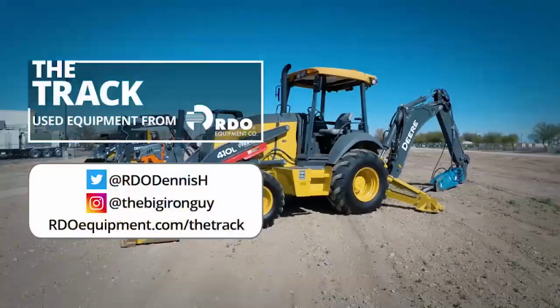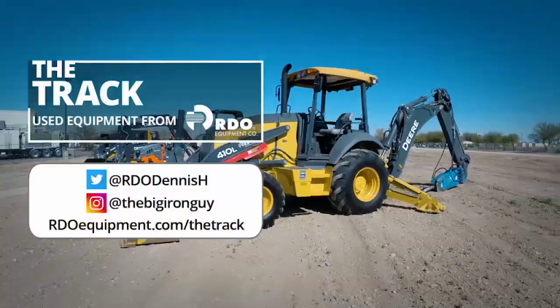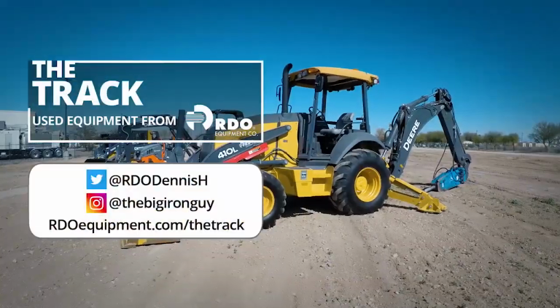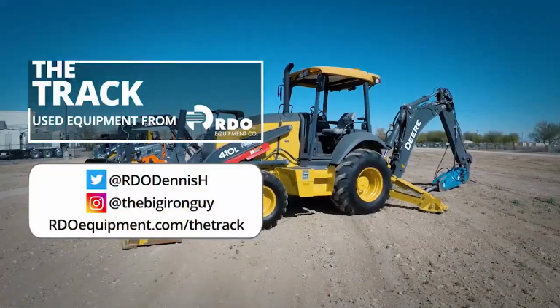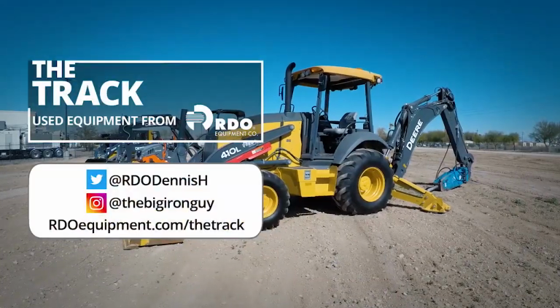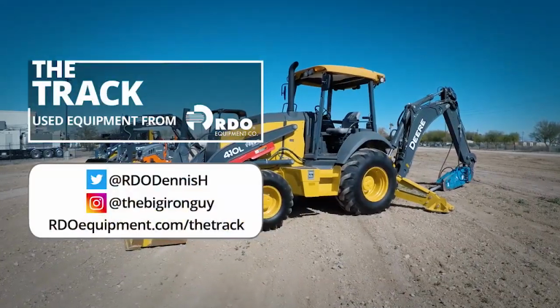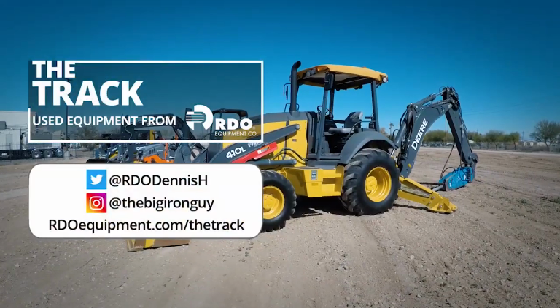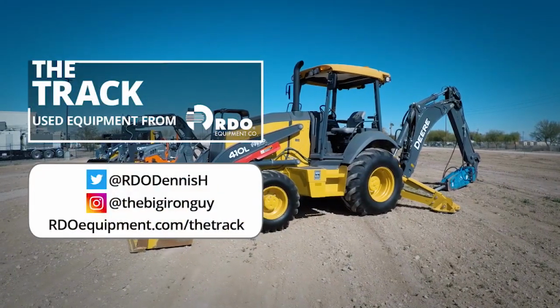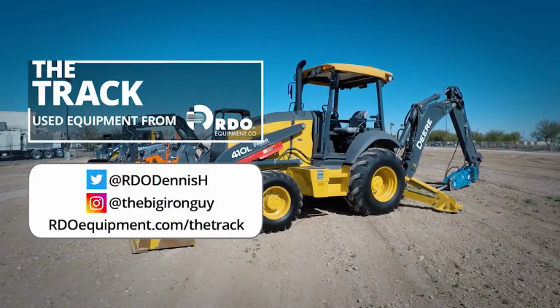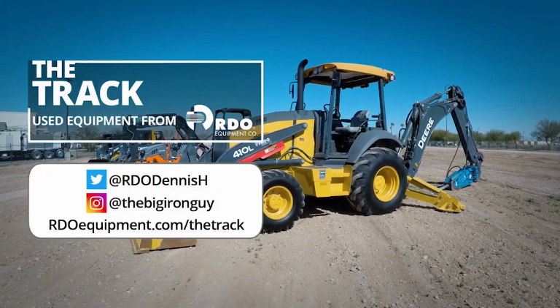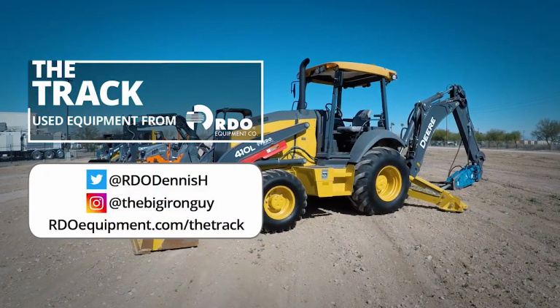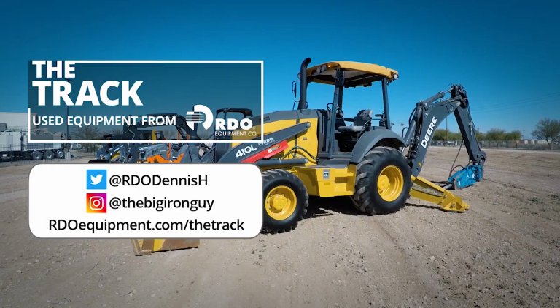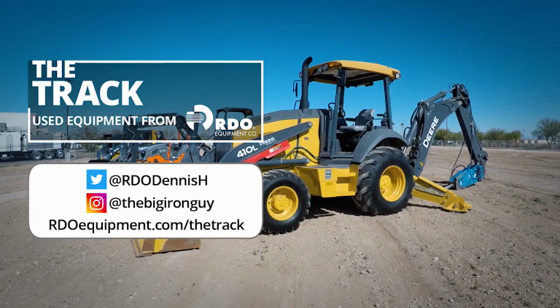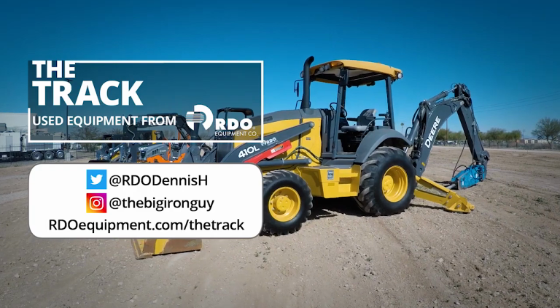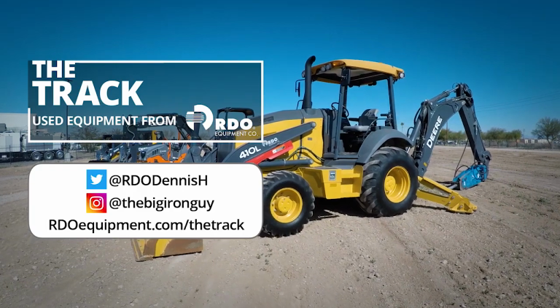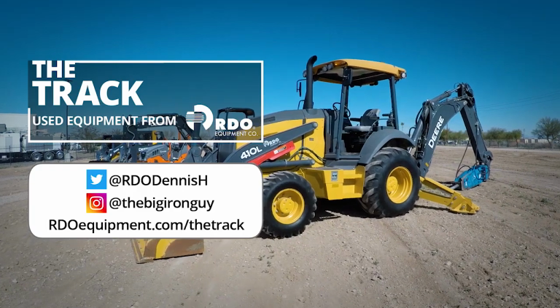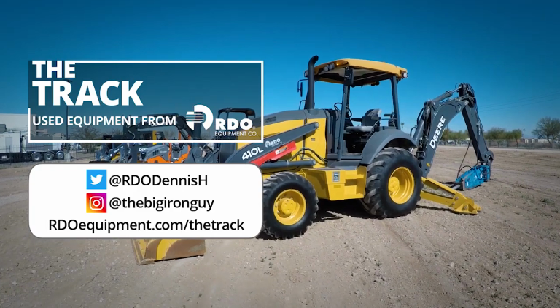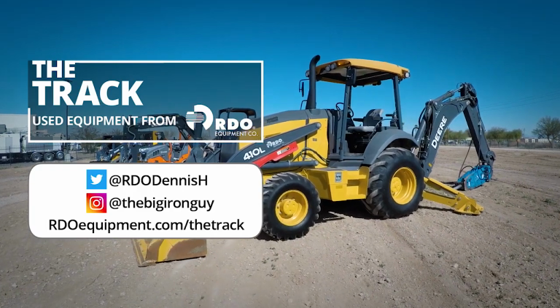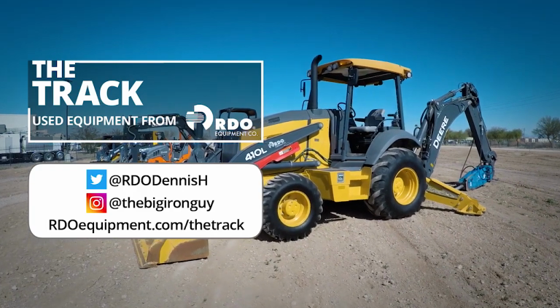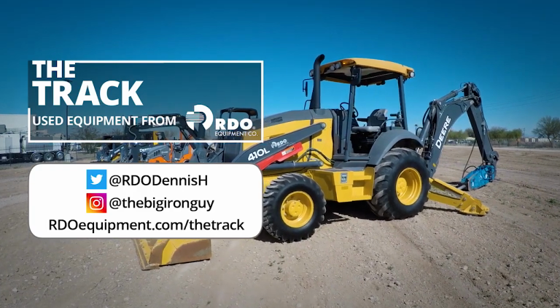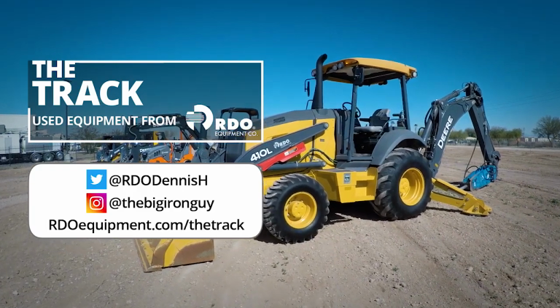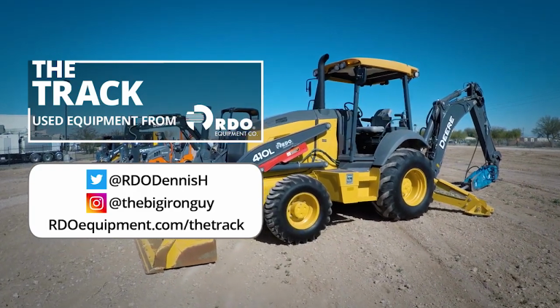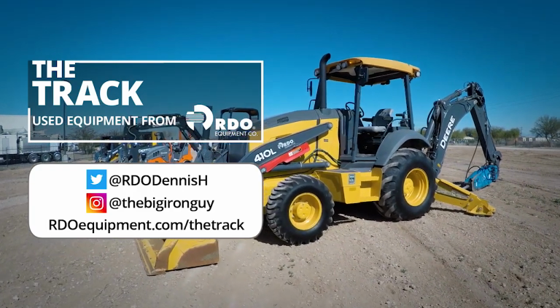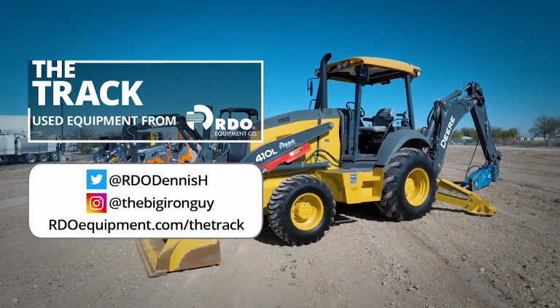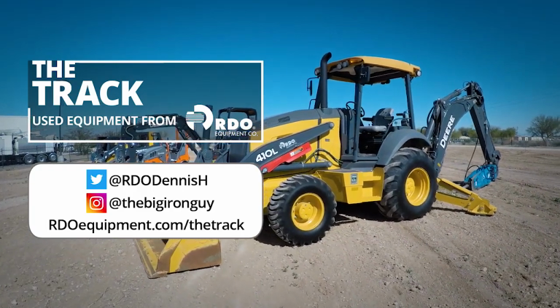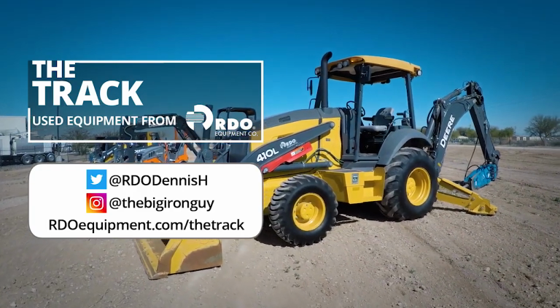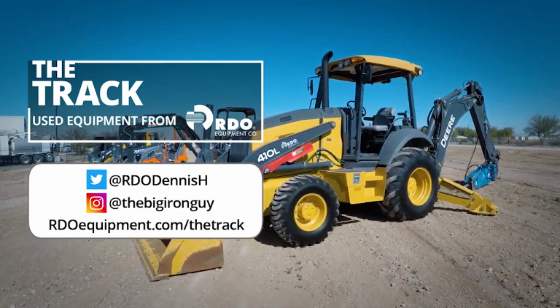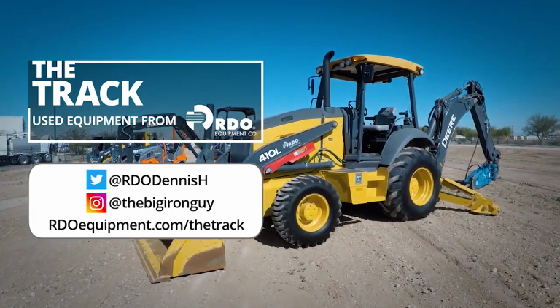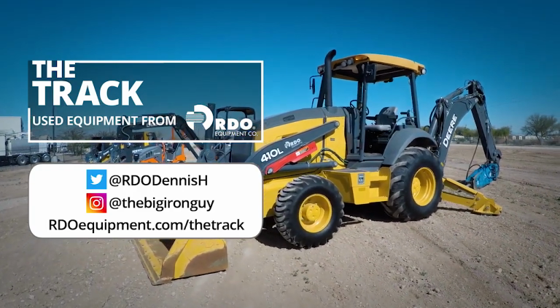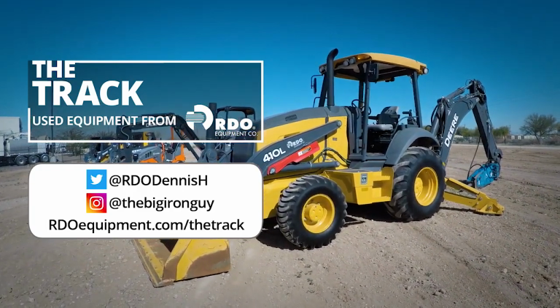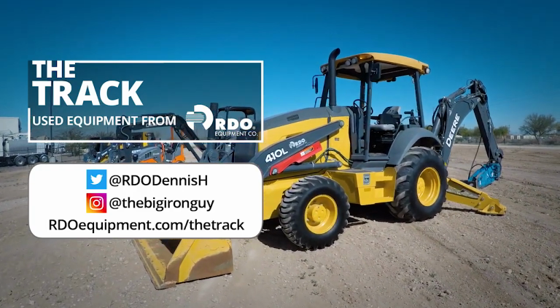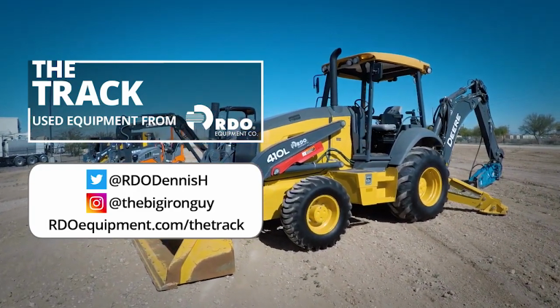If you have questions, connect with me on social media, subscribe to The Track on YouTube, or go to rdoequipment.com/the-track.